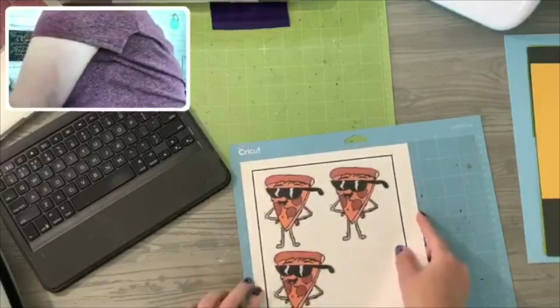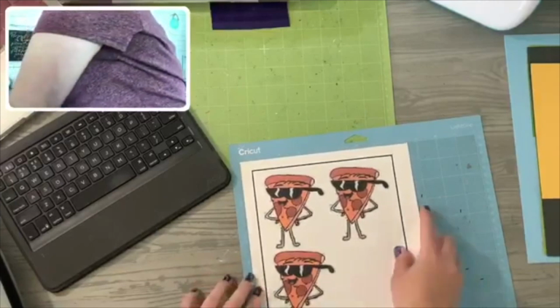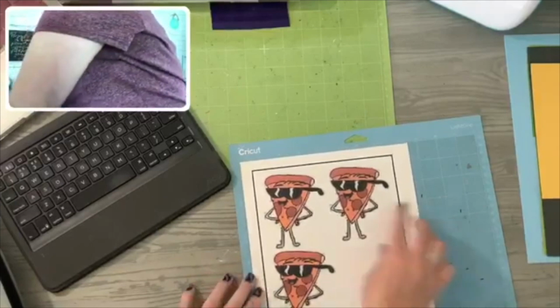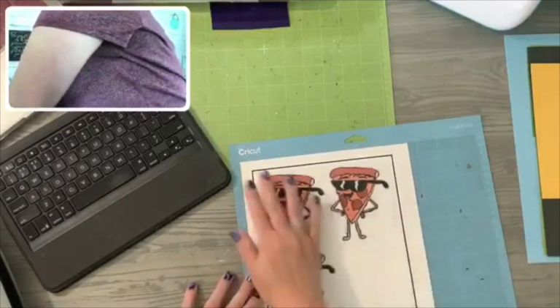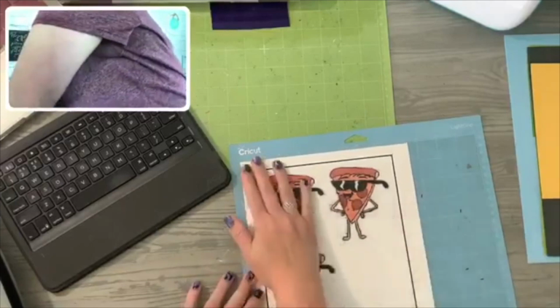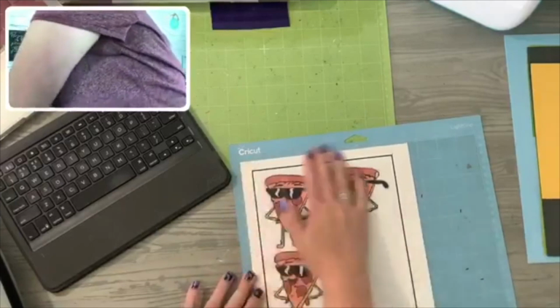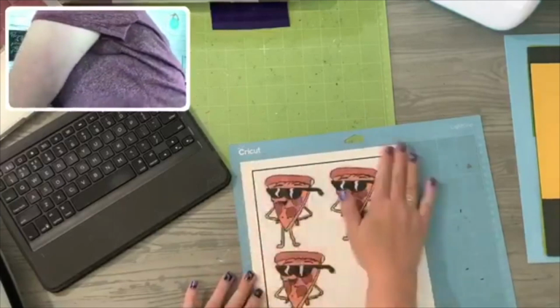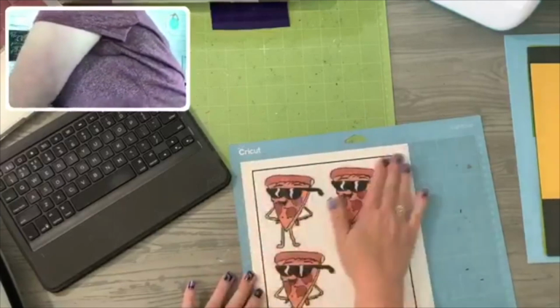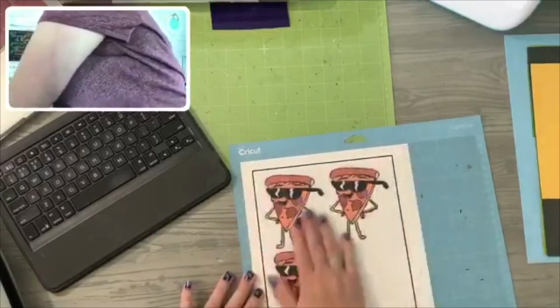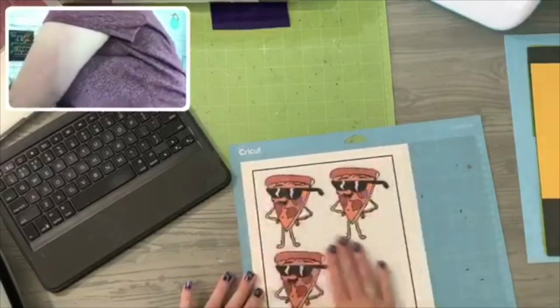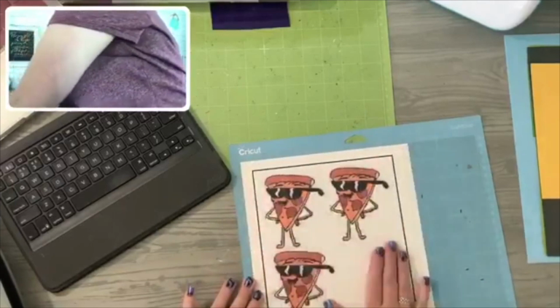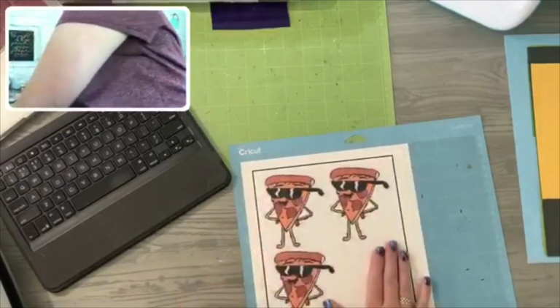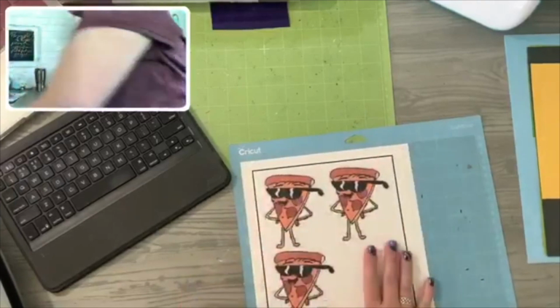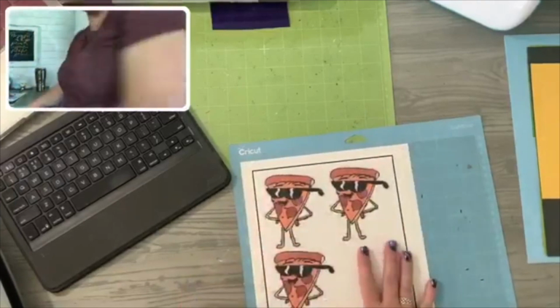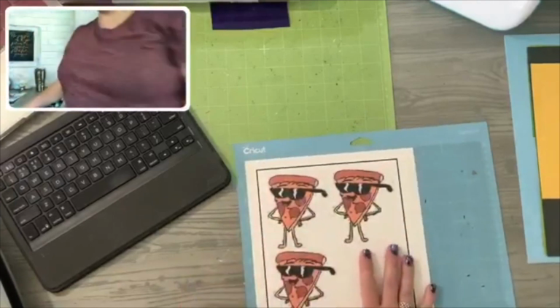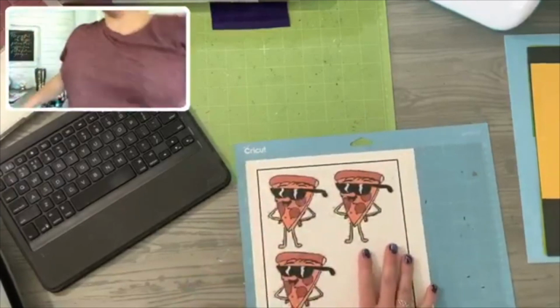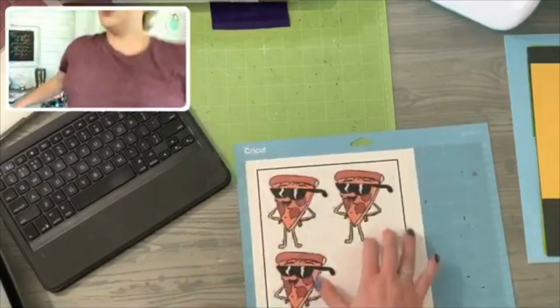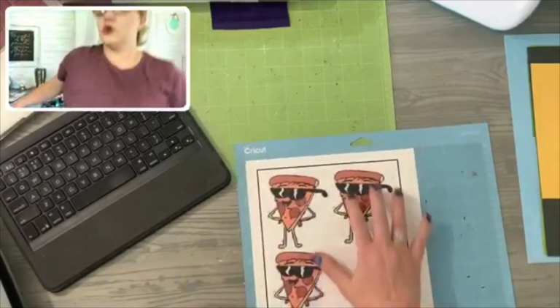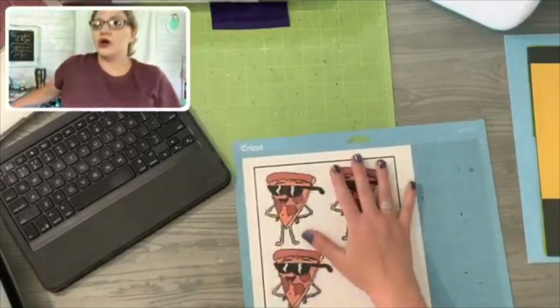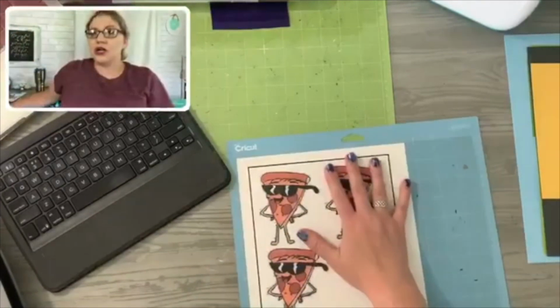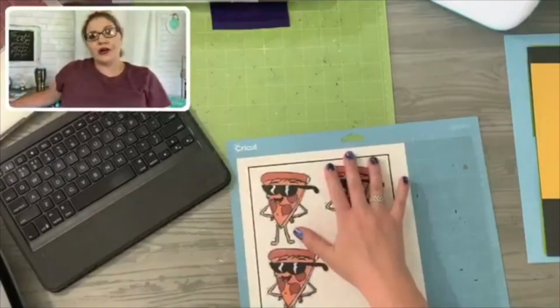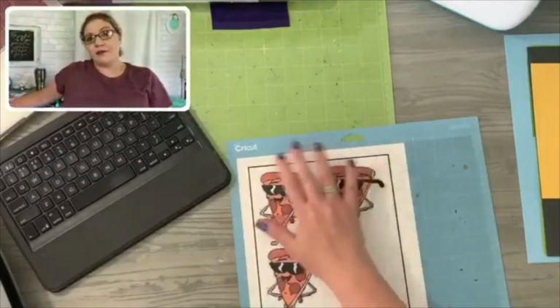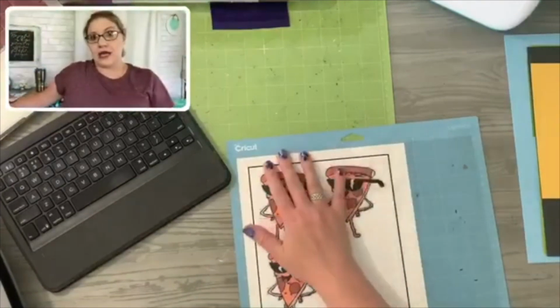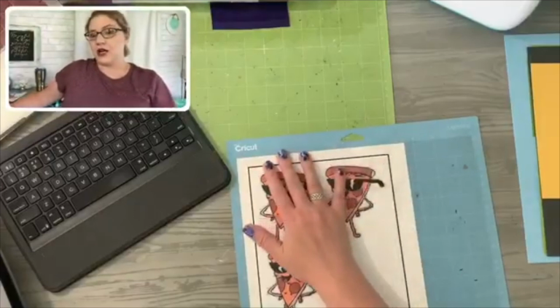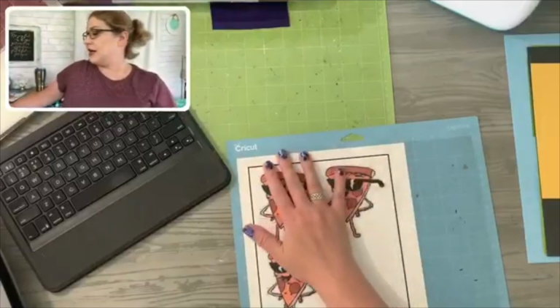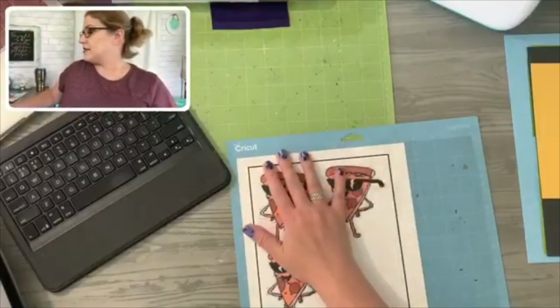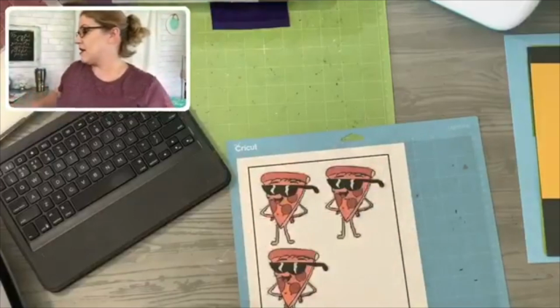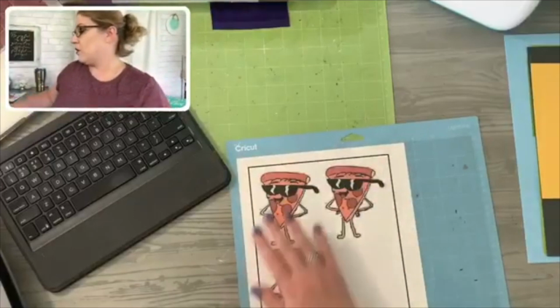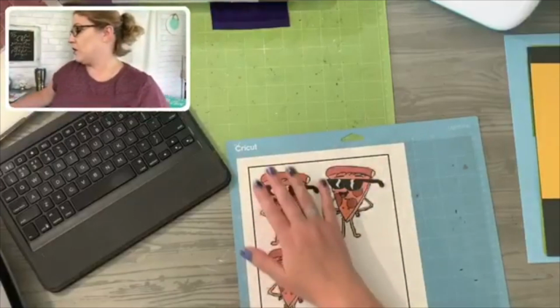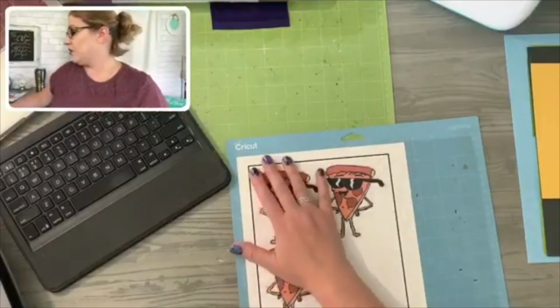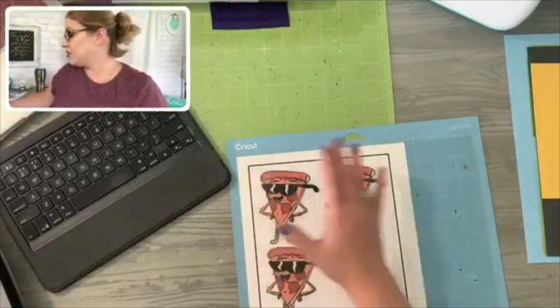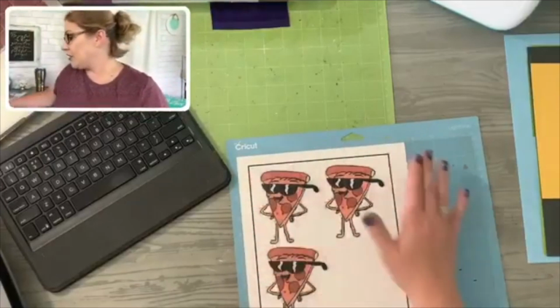Print and Cut only works with your Cricut Maker — it does not work with the Joy.